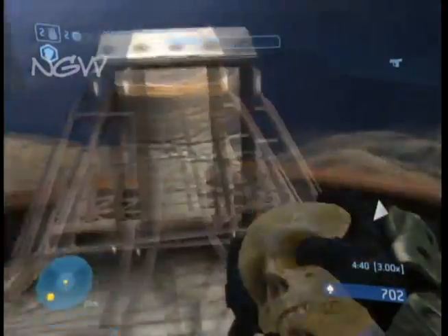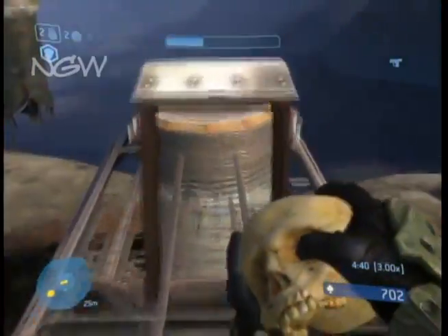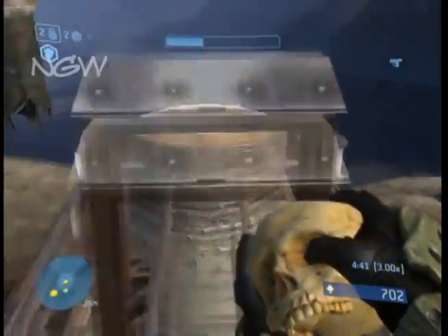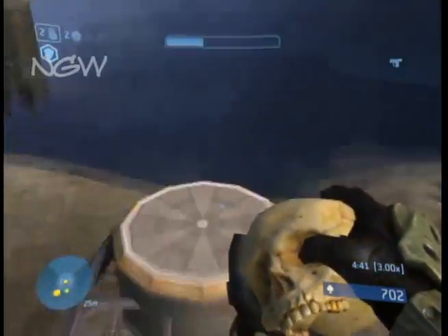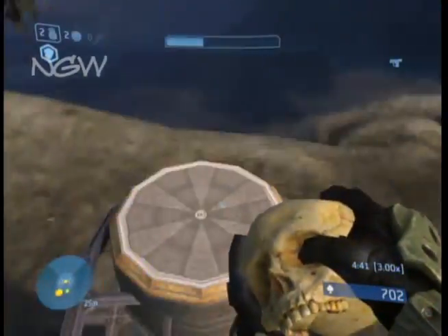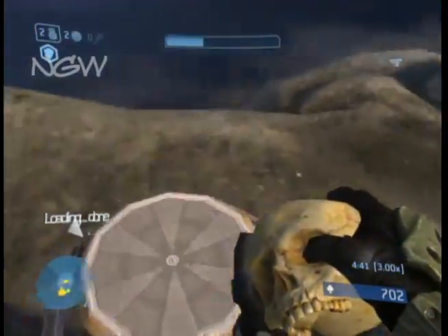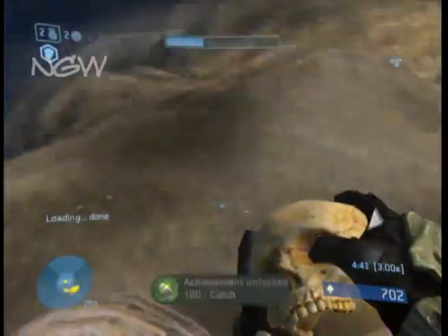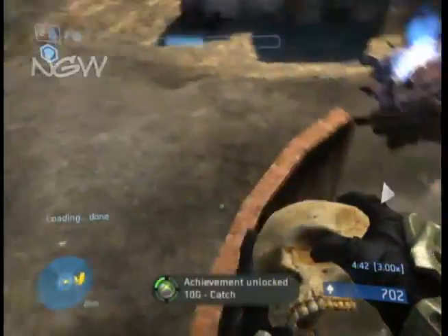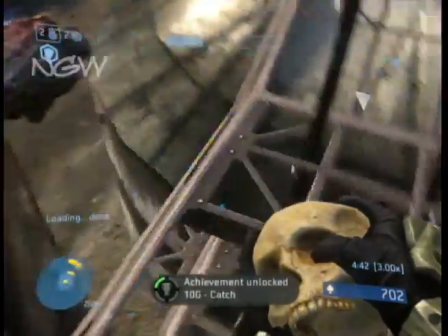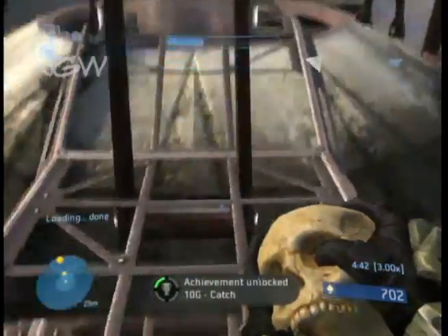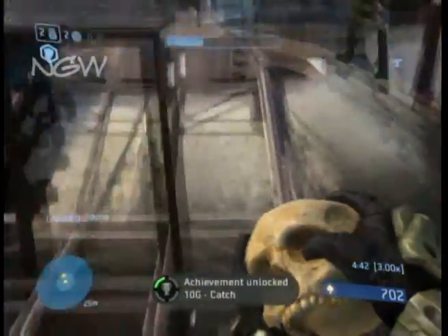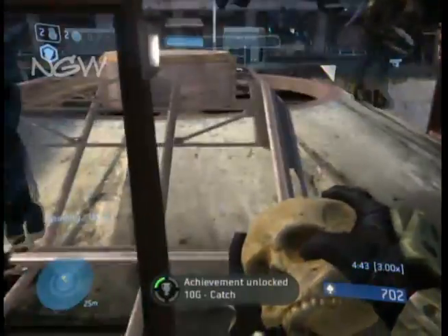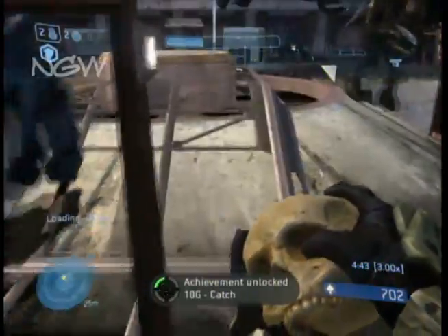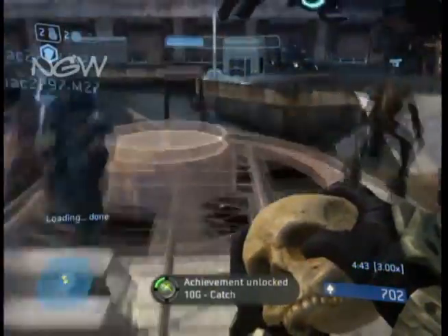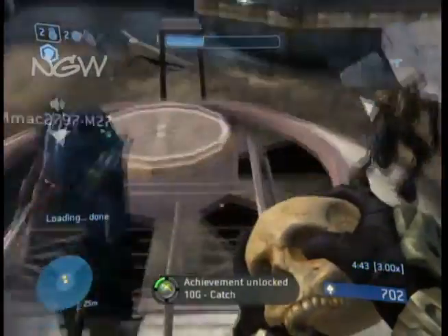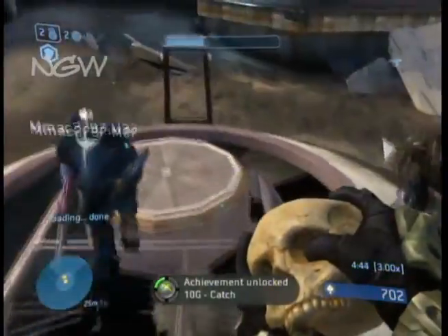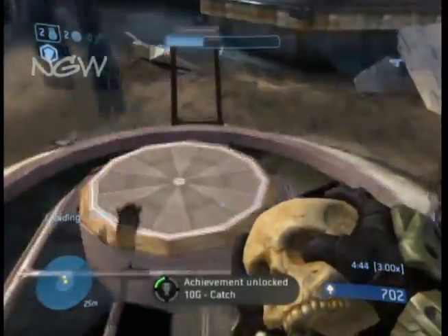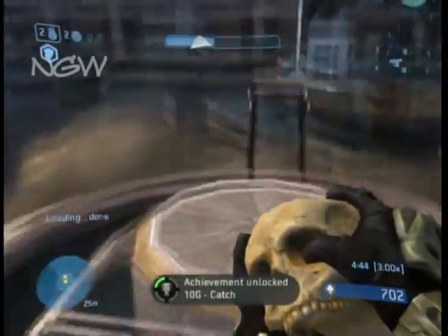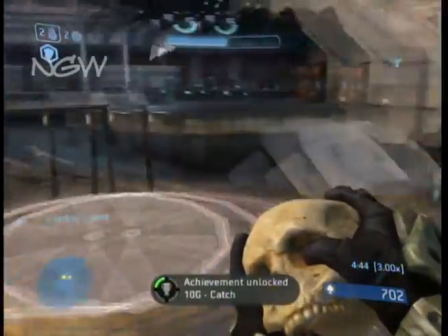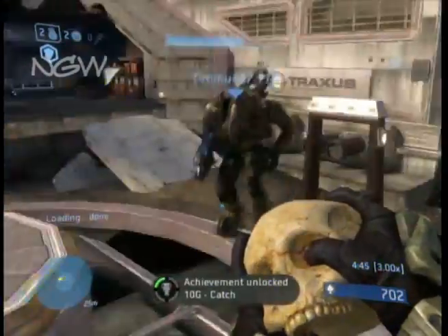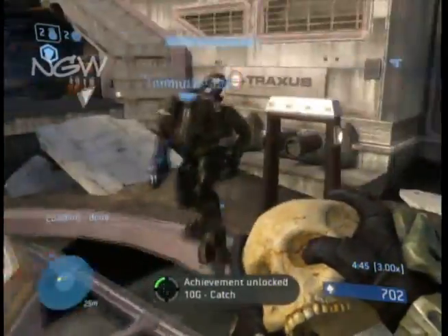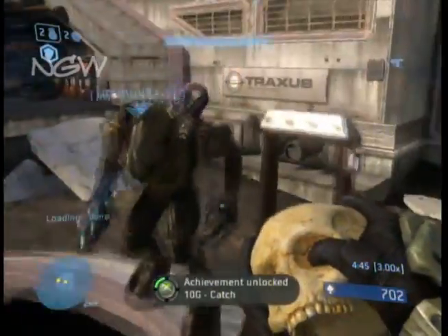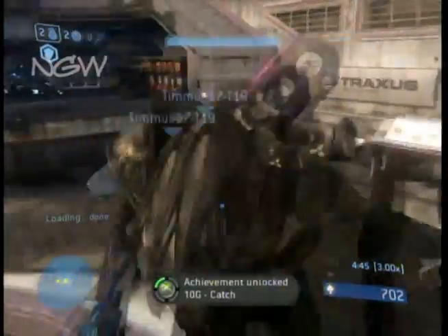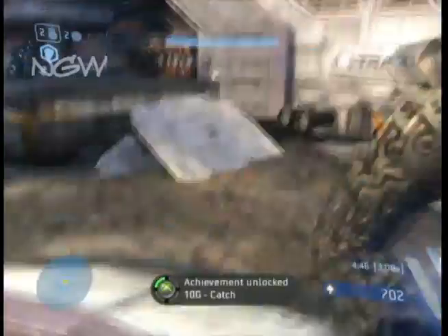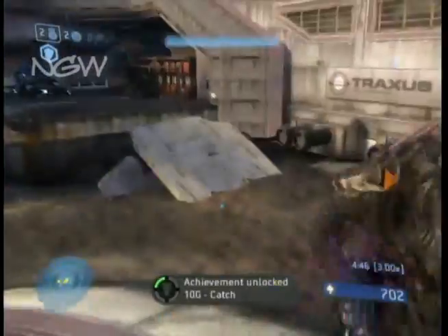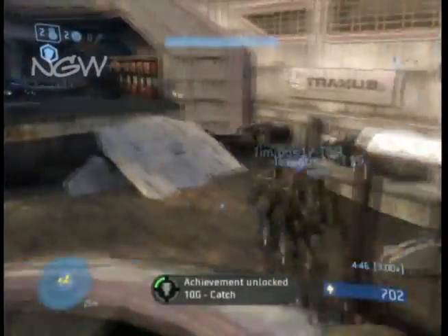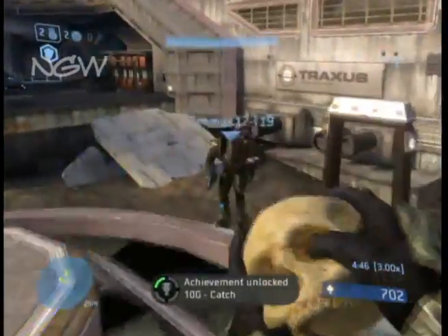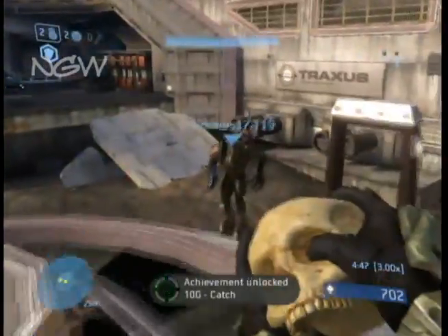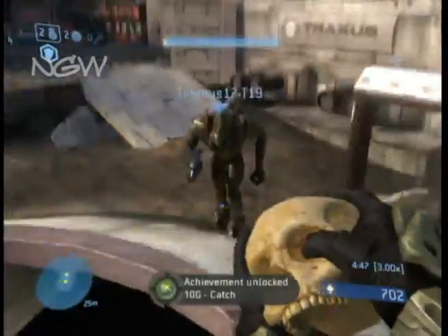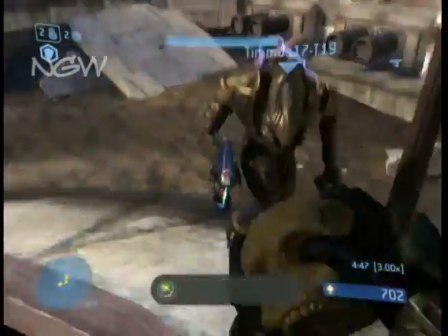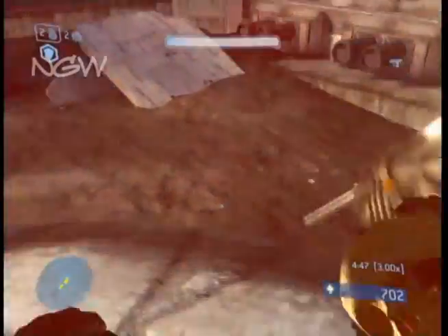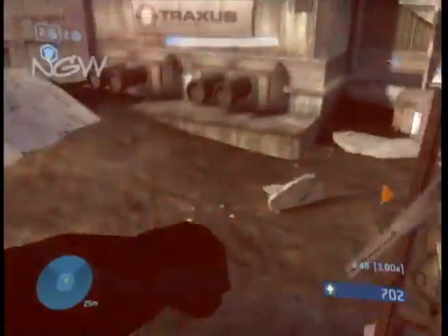pull it up to this little bunker in the middle and the skull is on top of it. Just jump on top of the warthog and then the skull is on top.